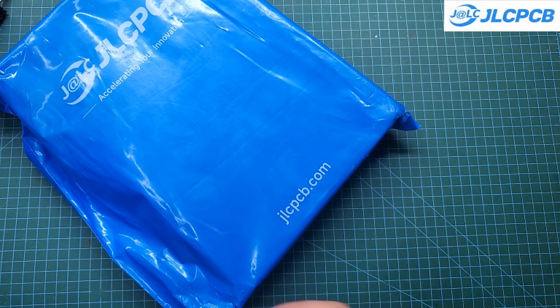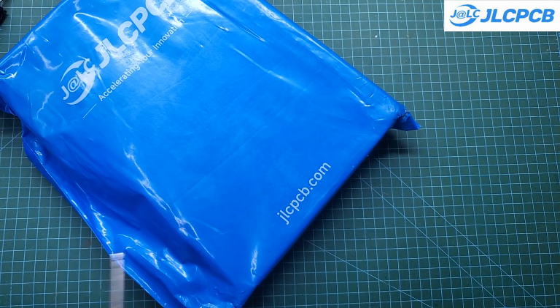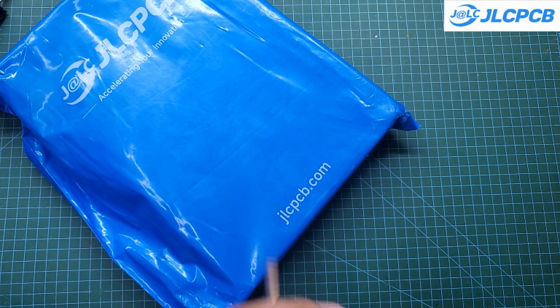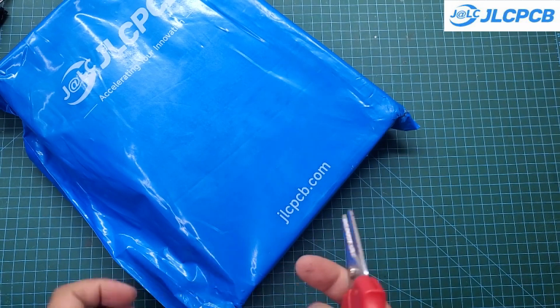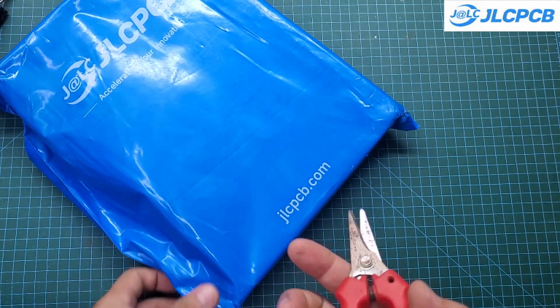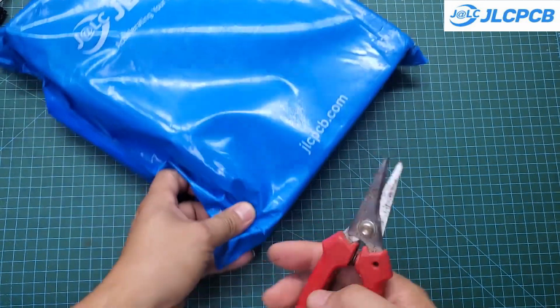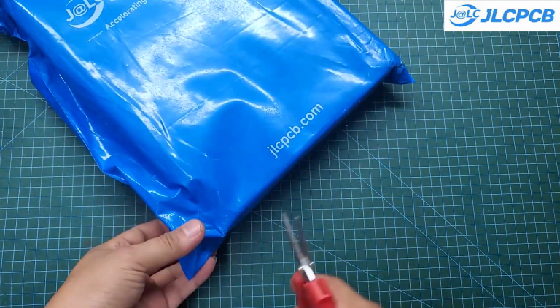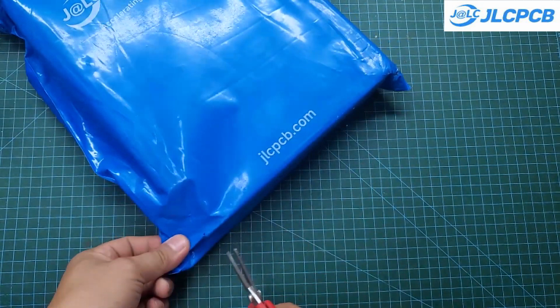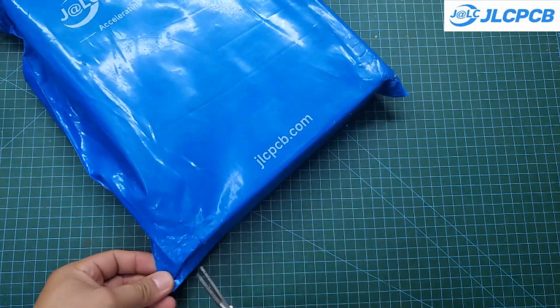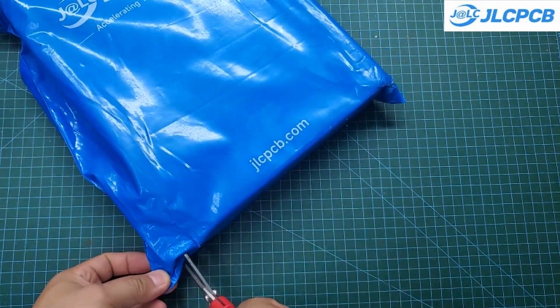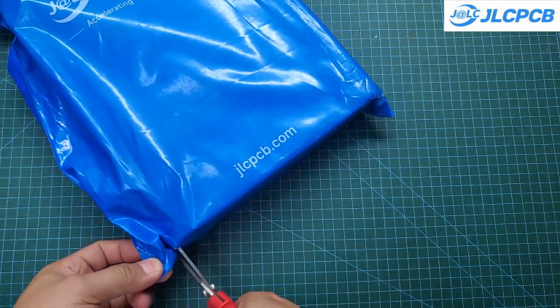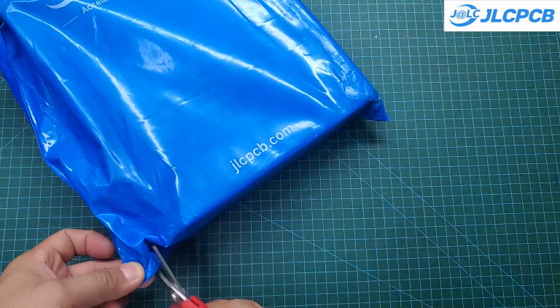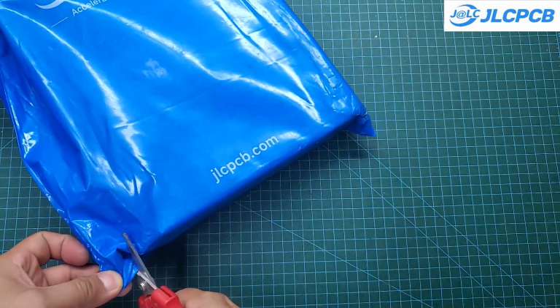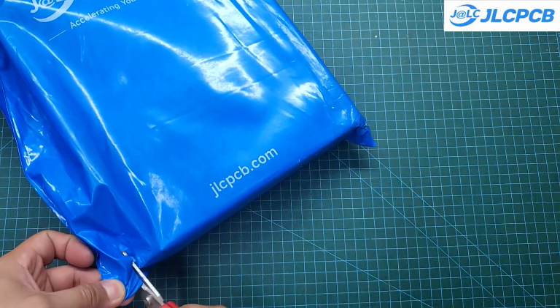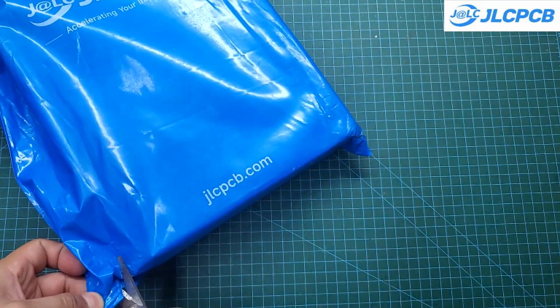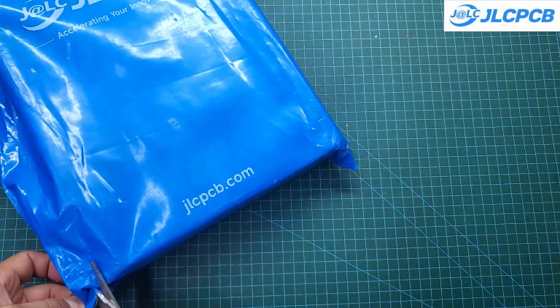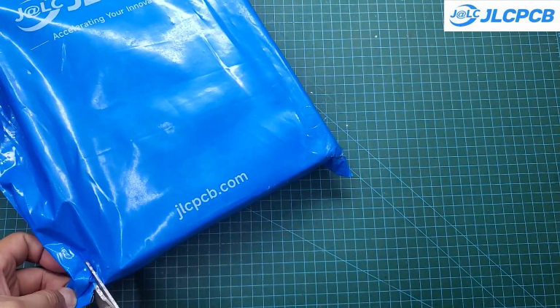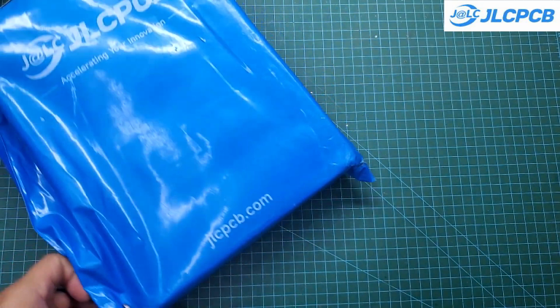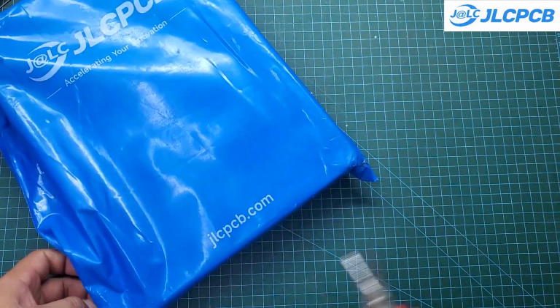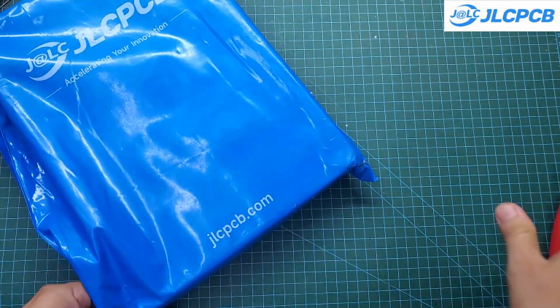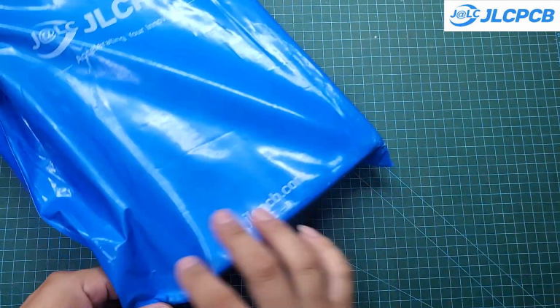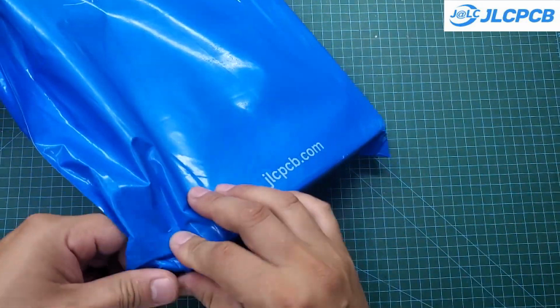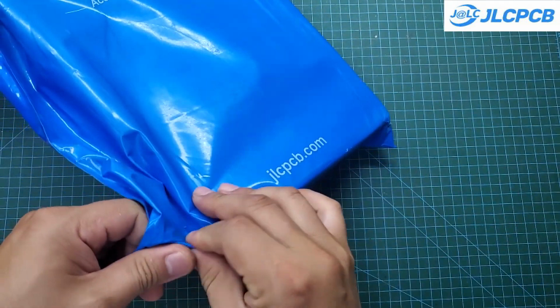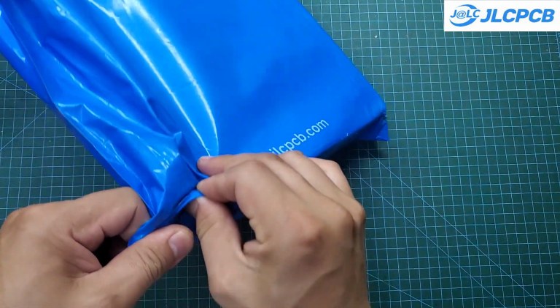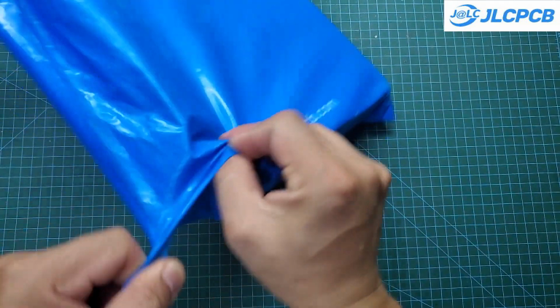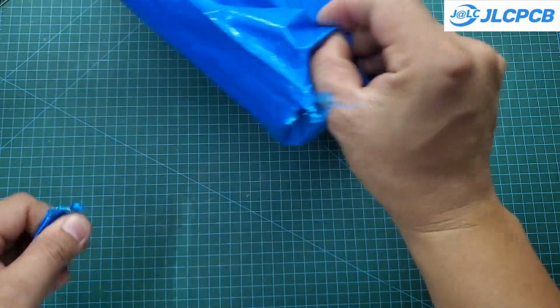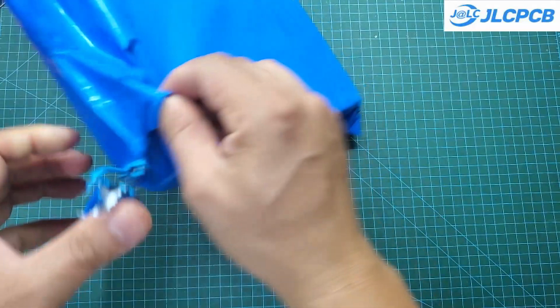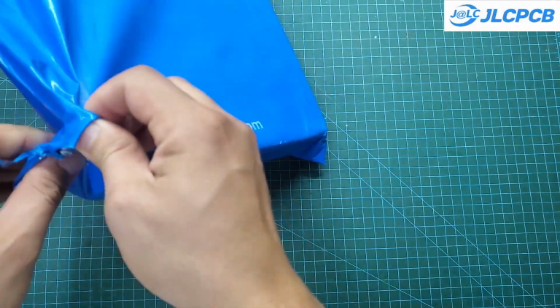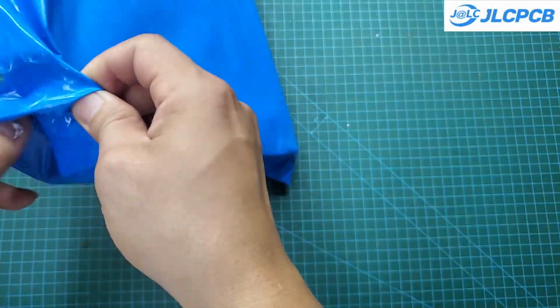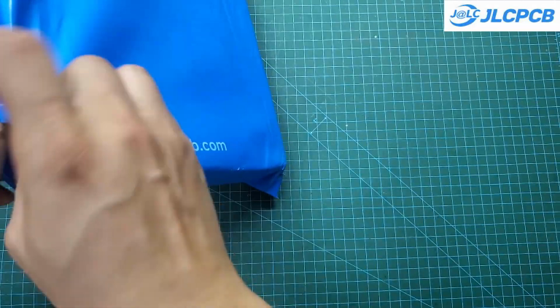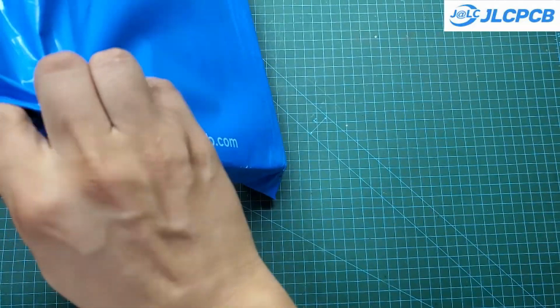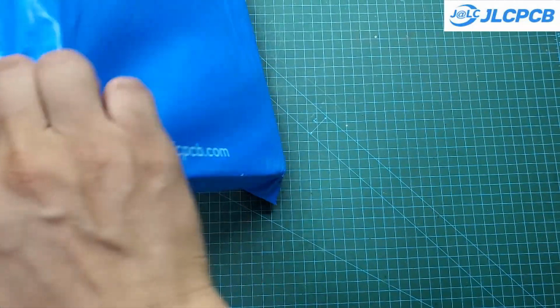It will take about a week to receive the PCB. If you want it faster, use DHL shipping. However, the cost is significantly higher.